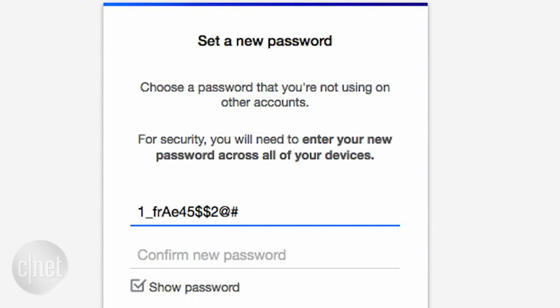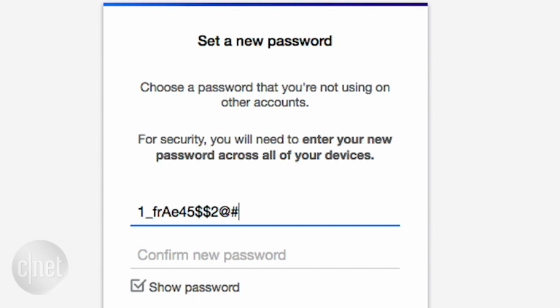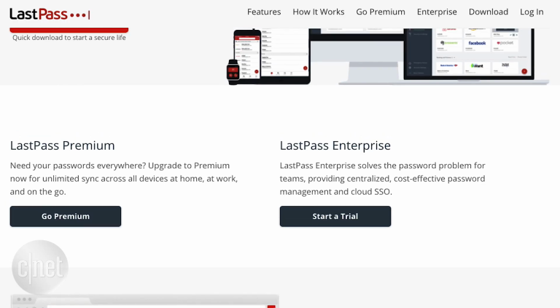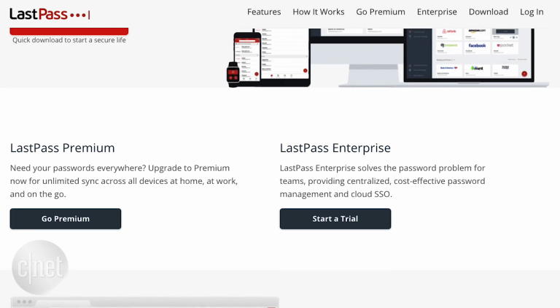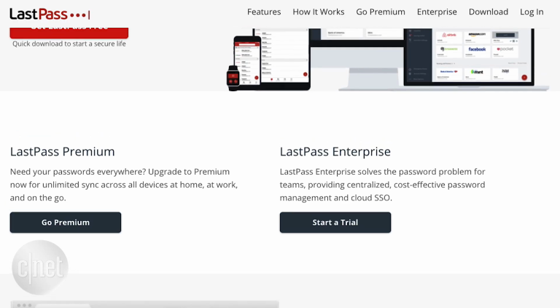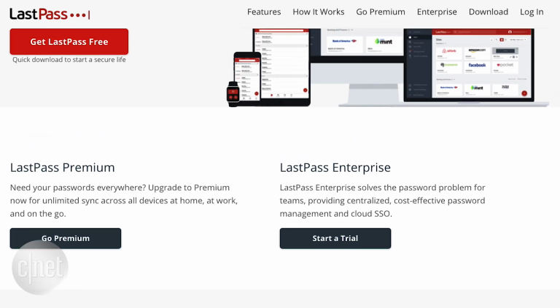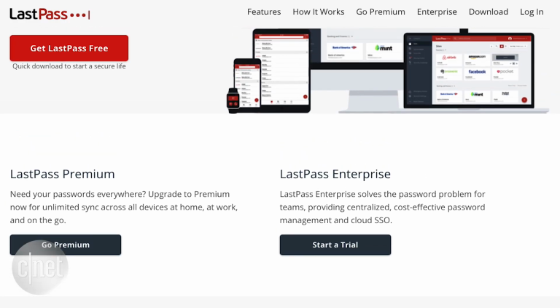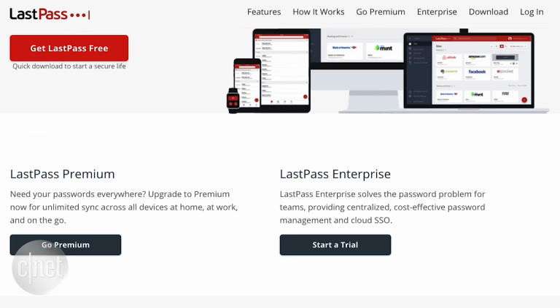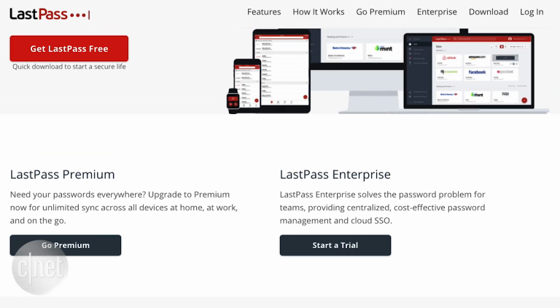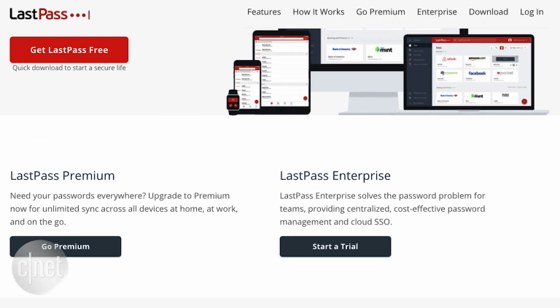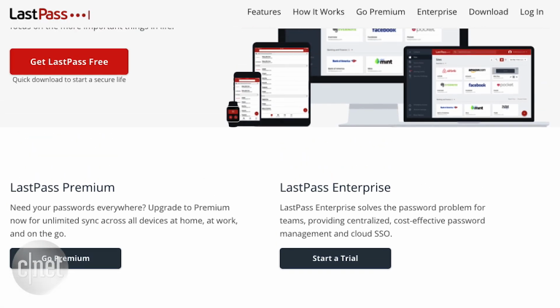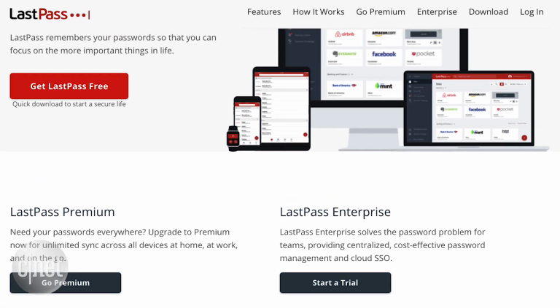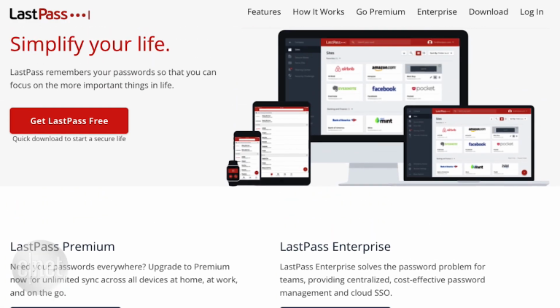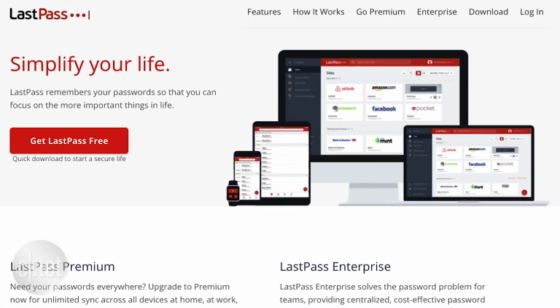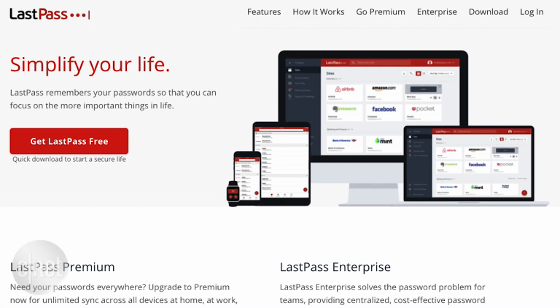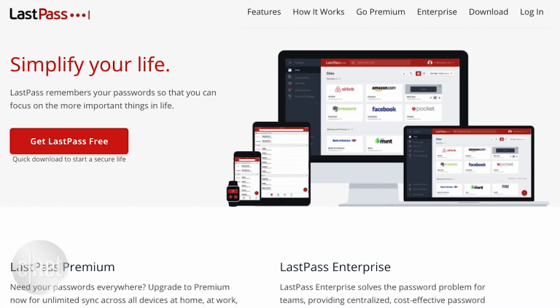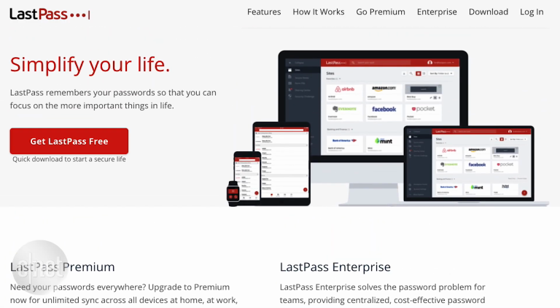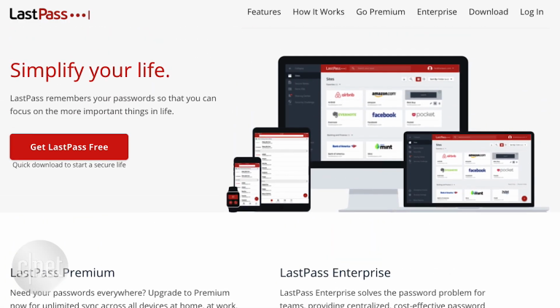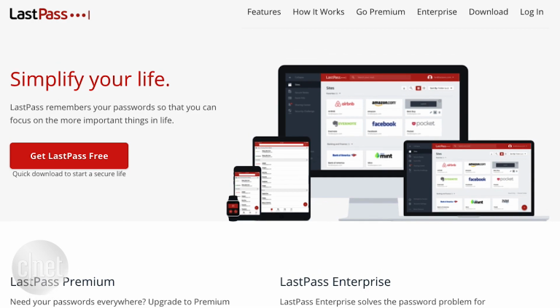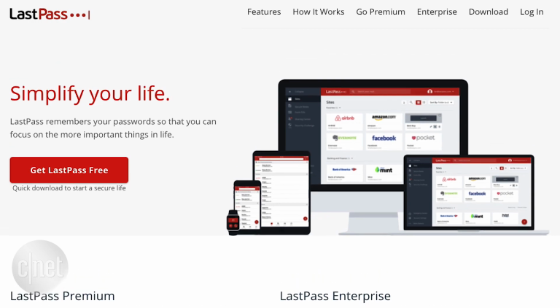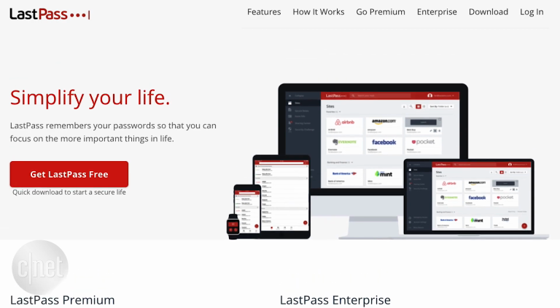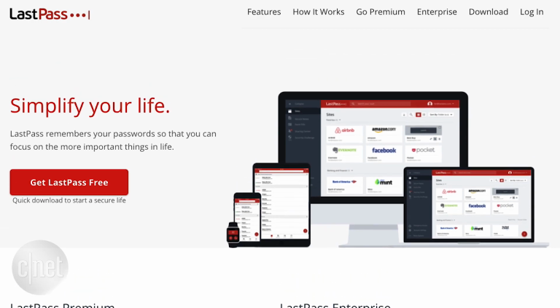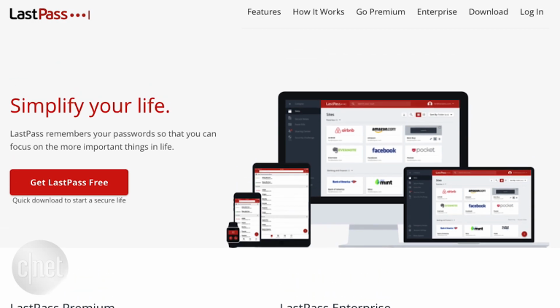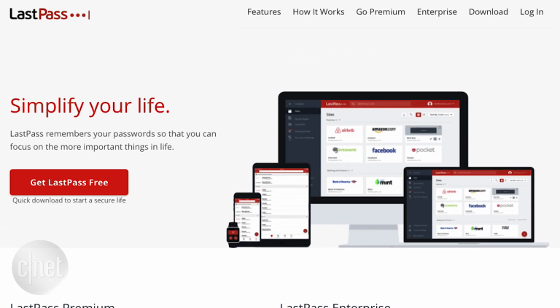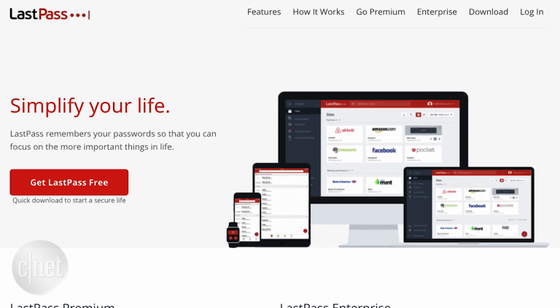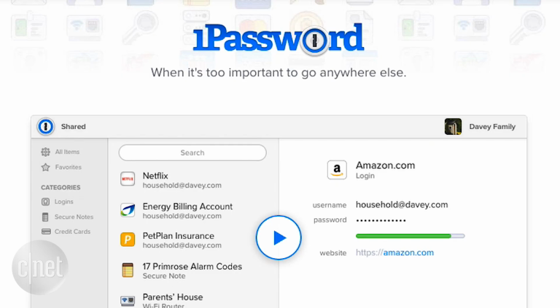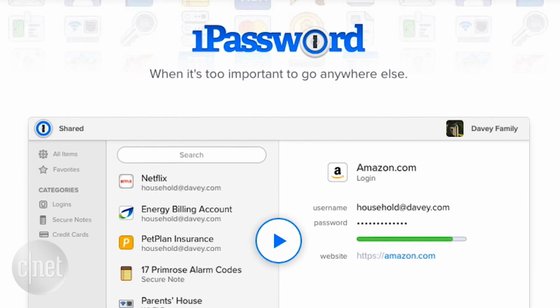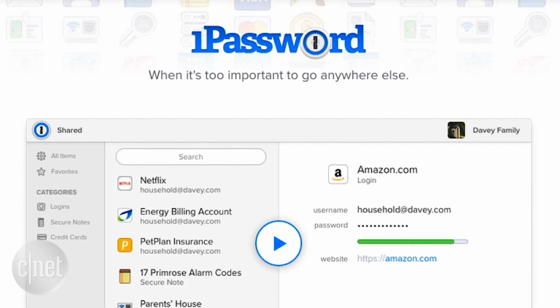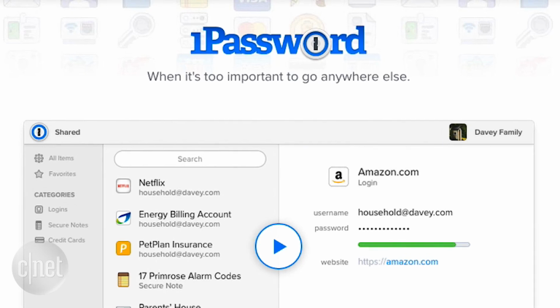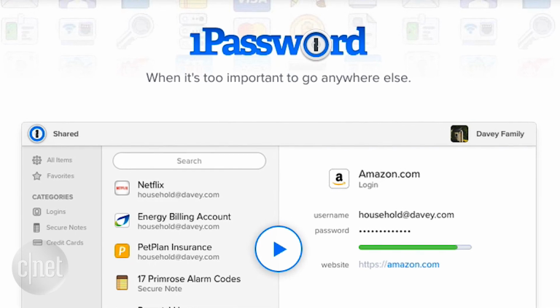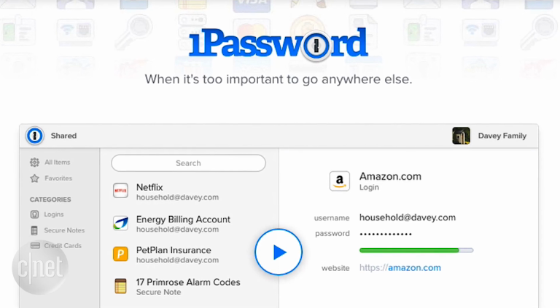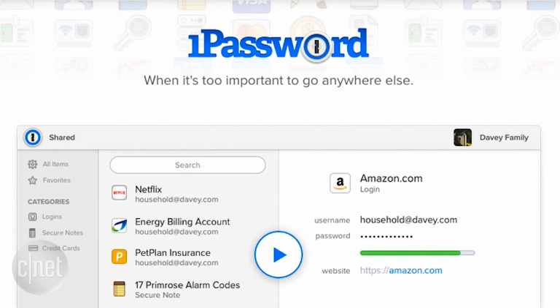If you have trouble remembering multiple passwords across different sites, try a manager like LastPass or 1Password.